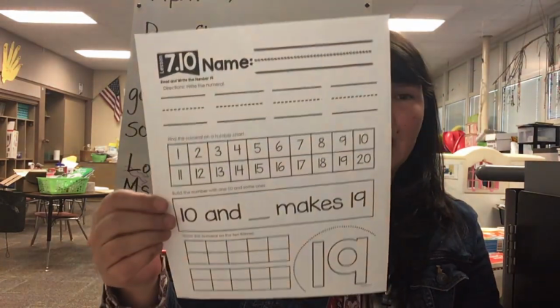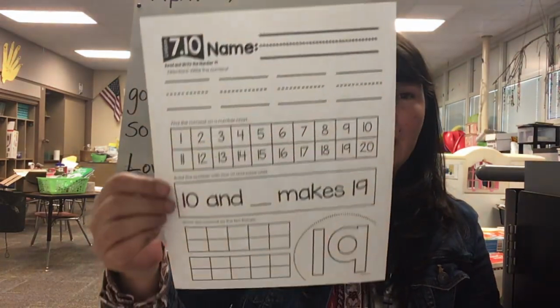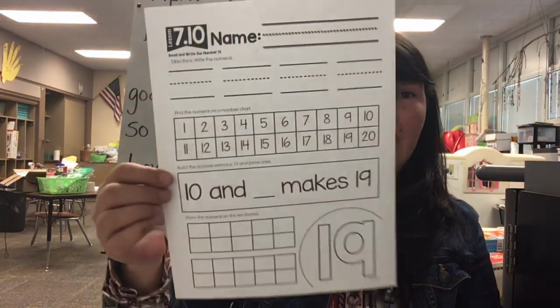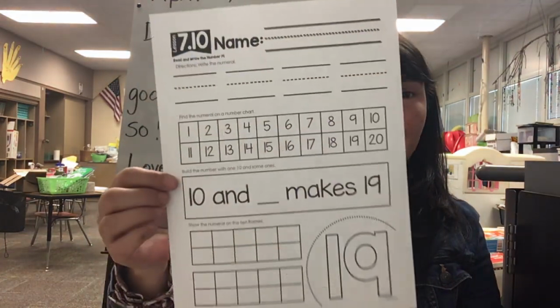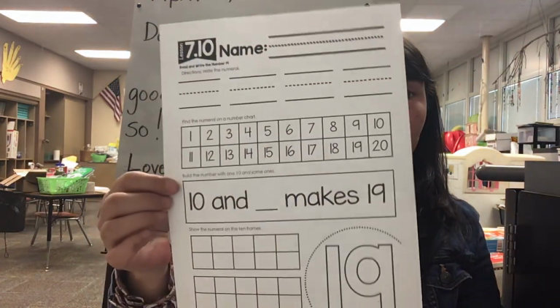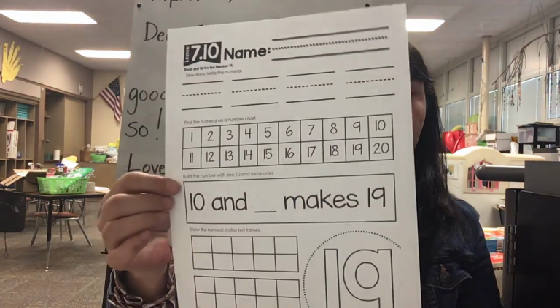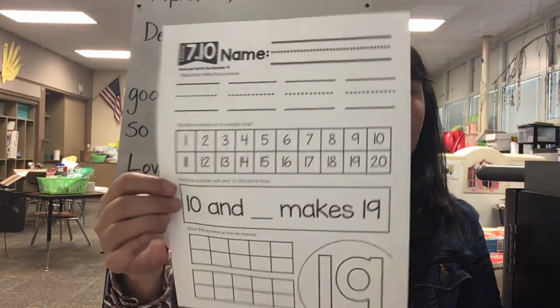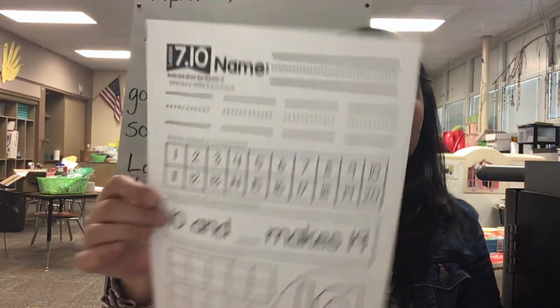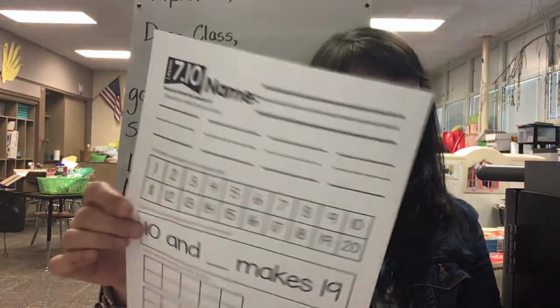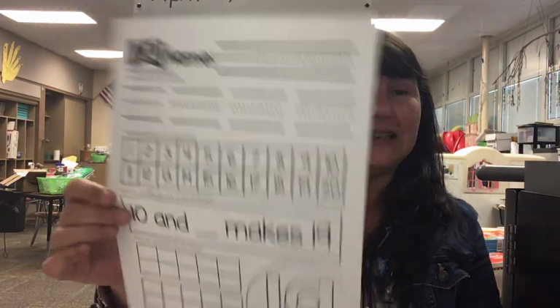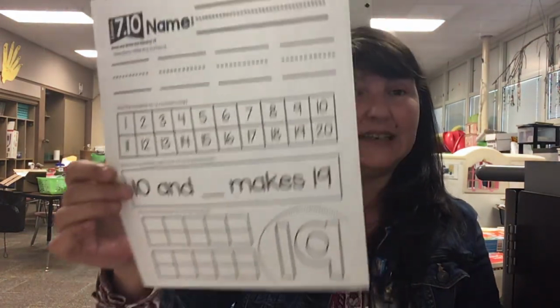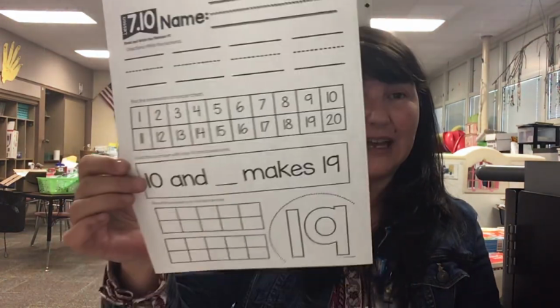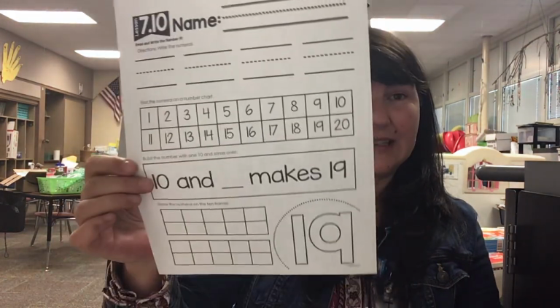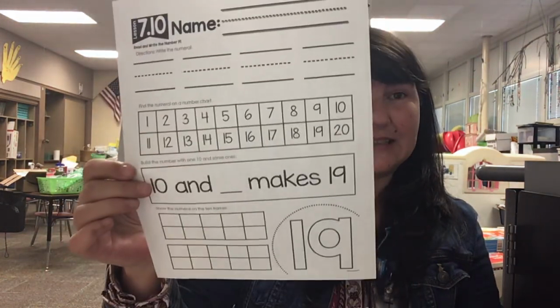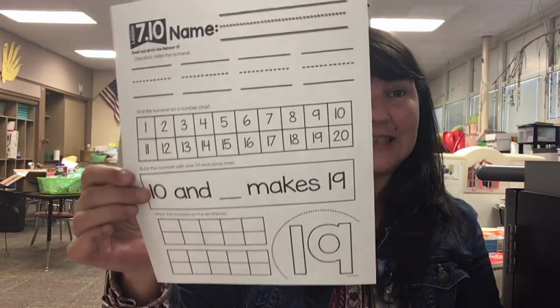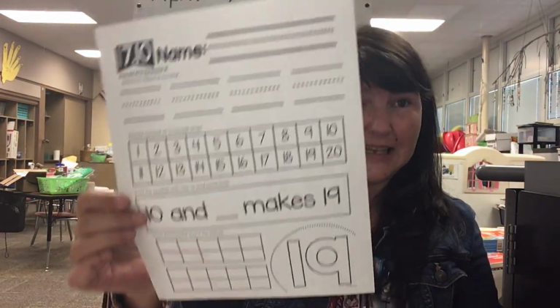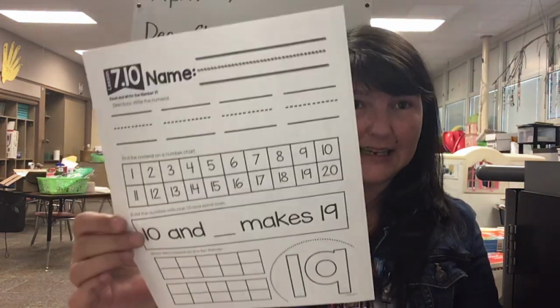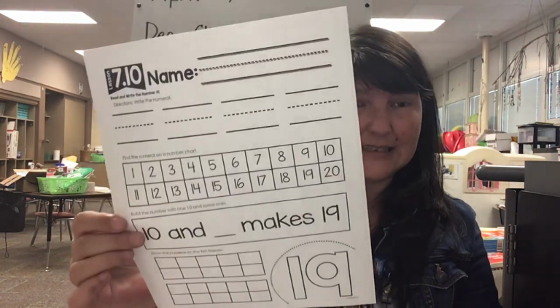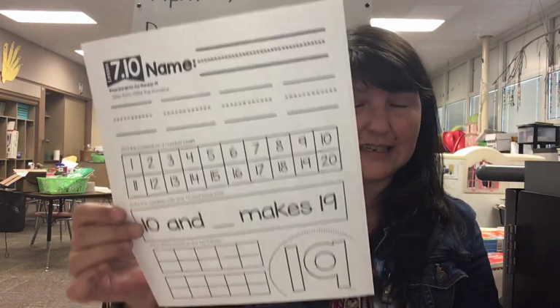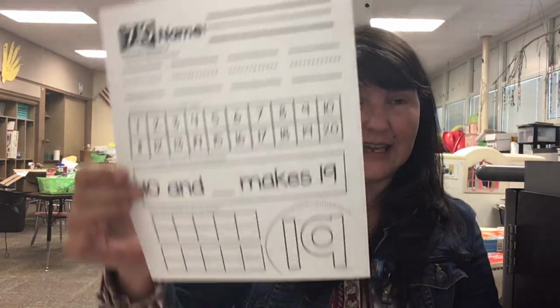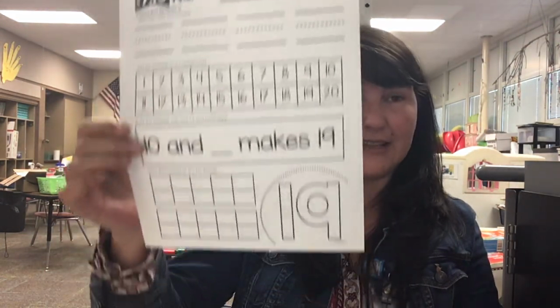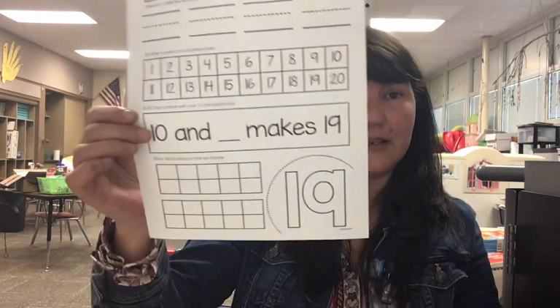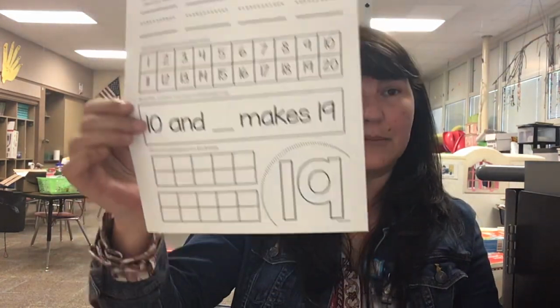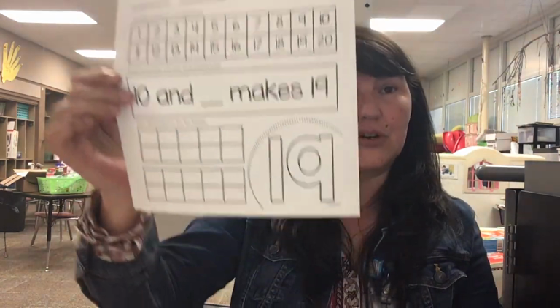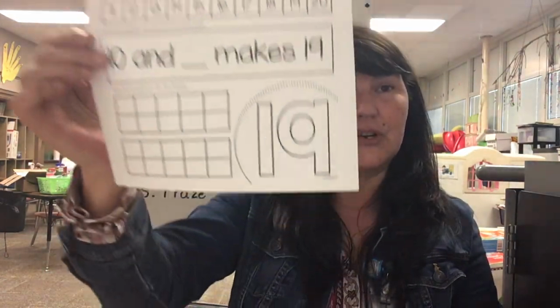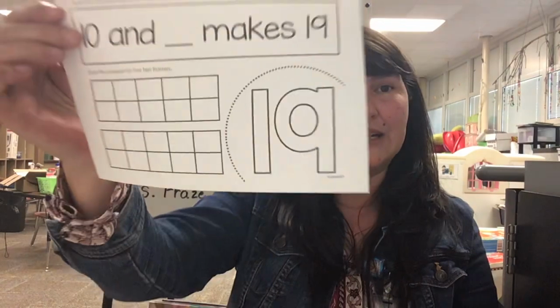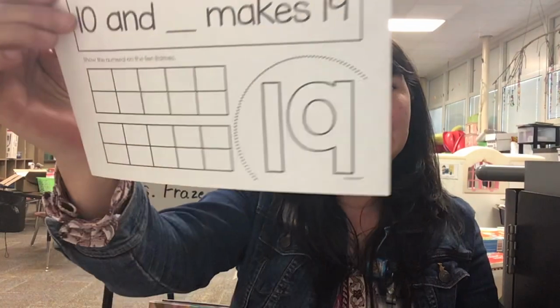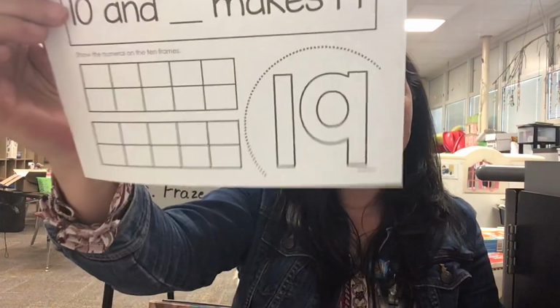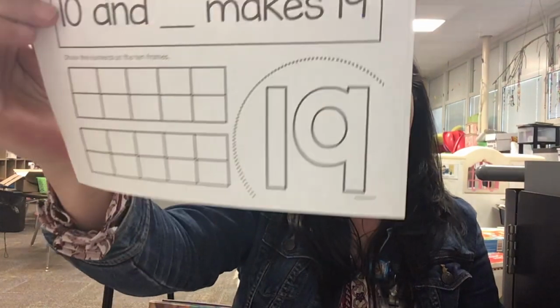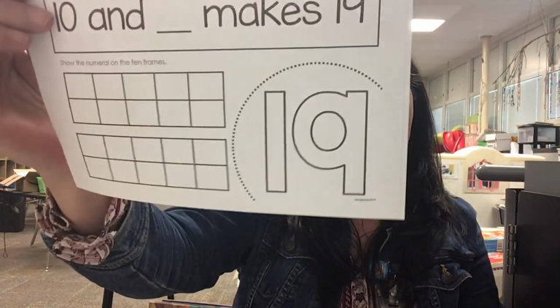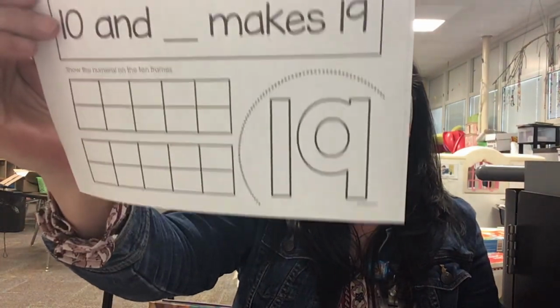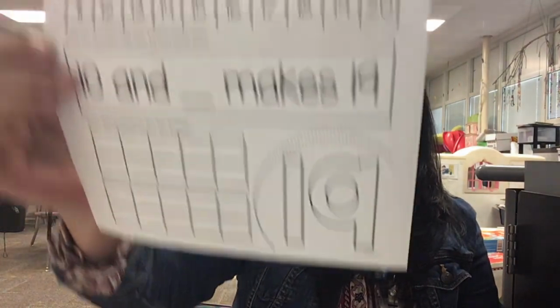And then you're practicing the number 19 today.